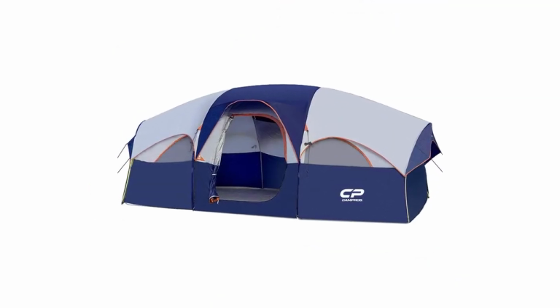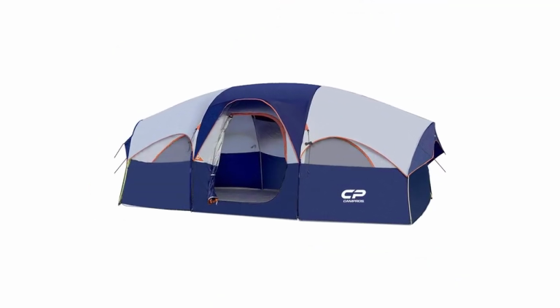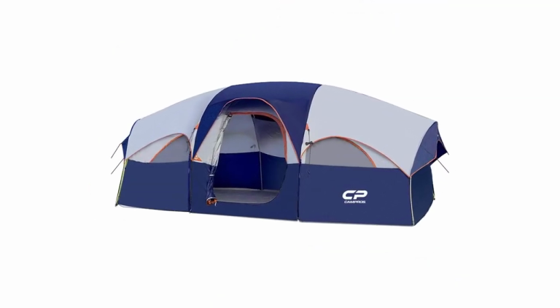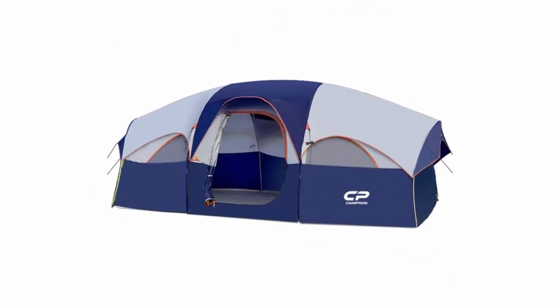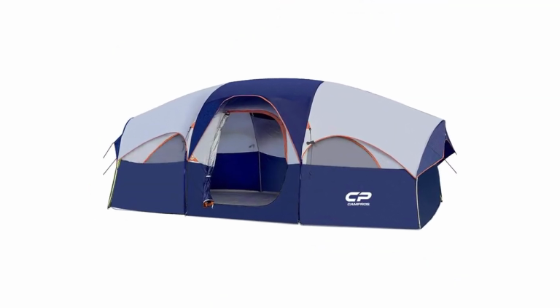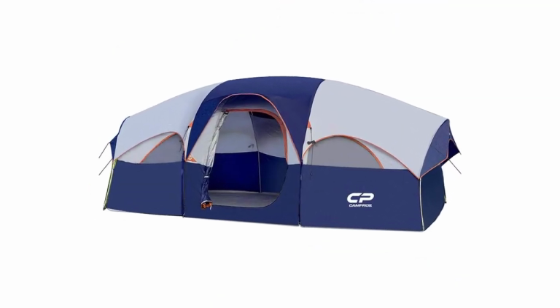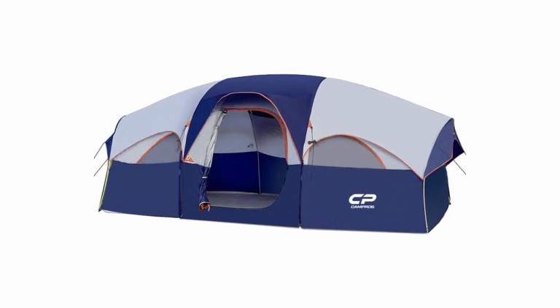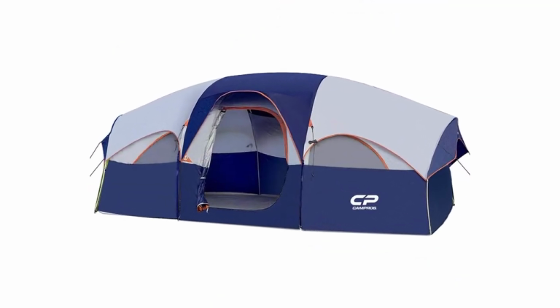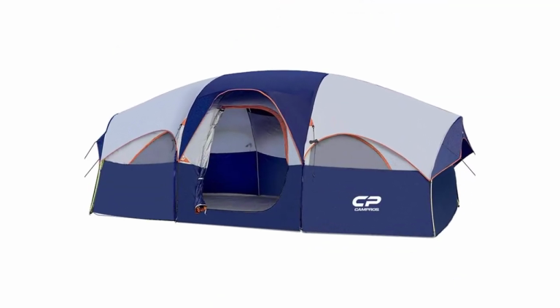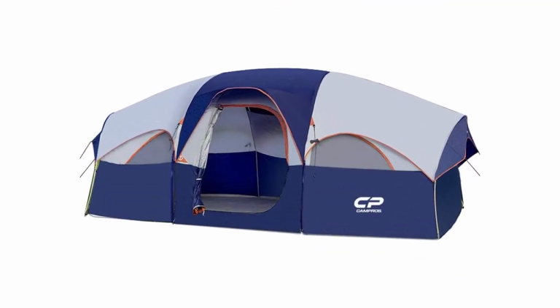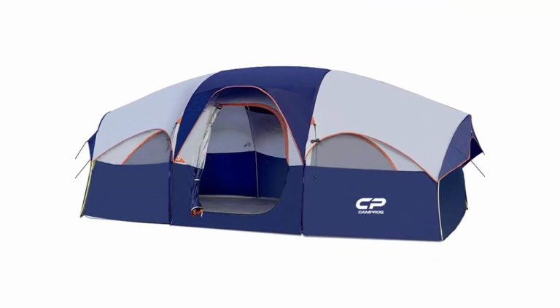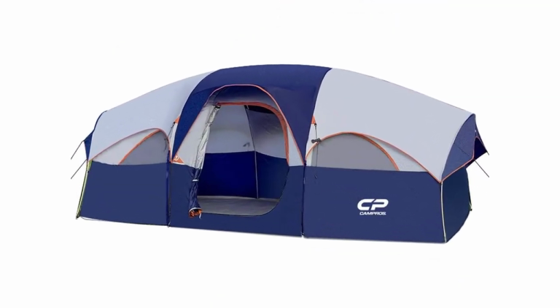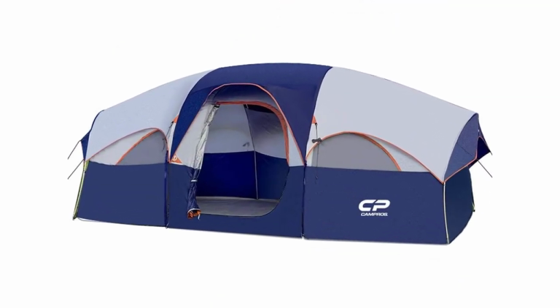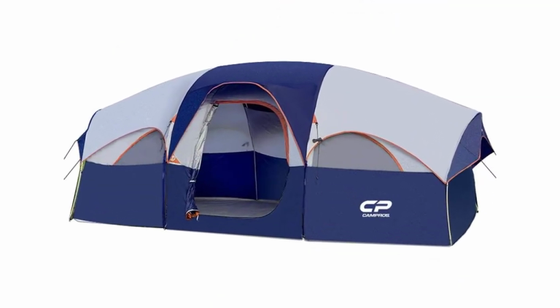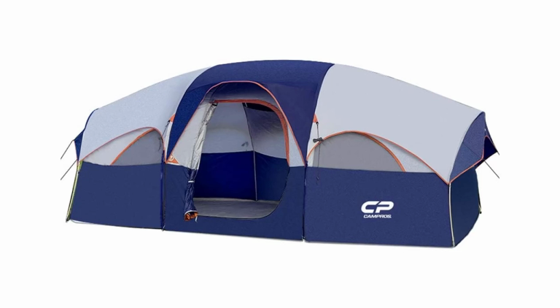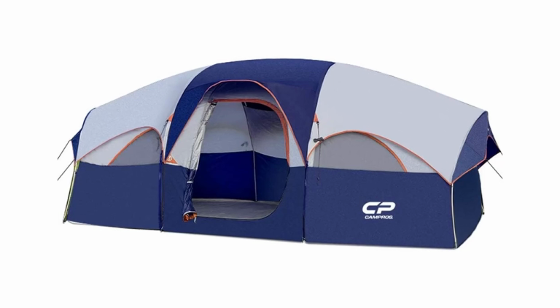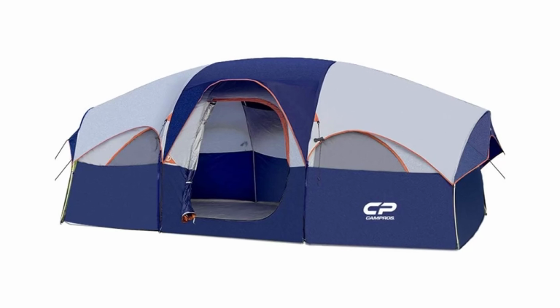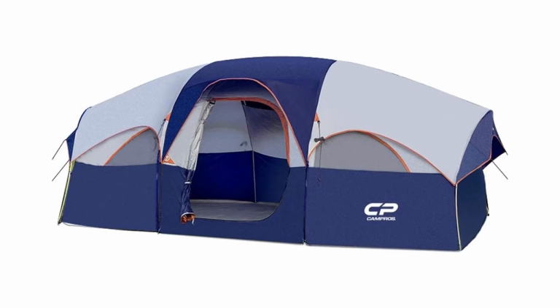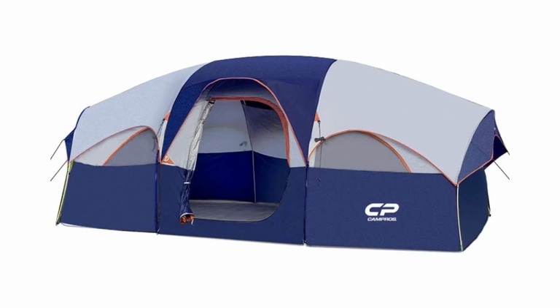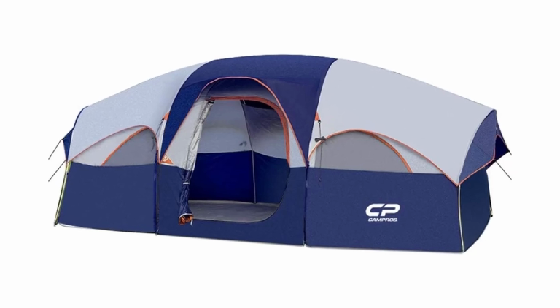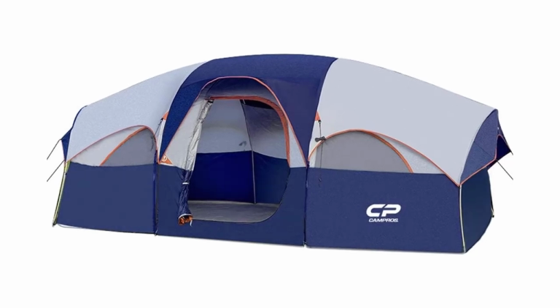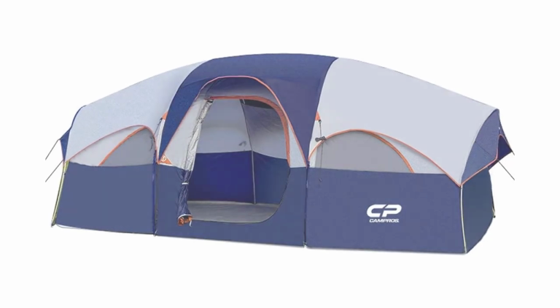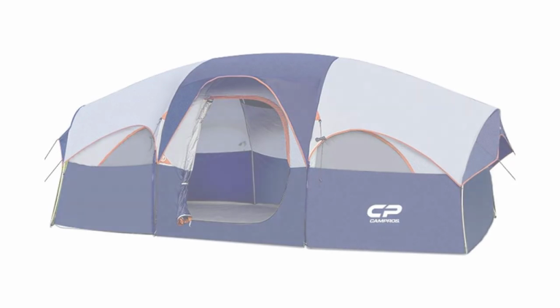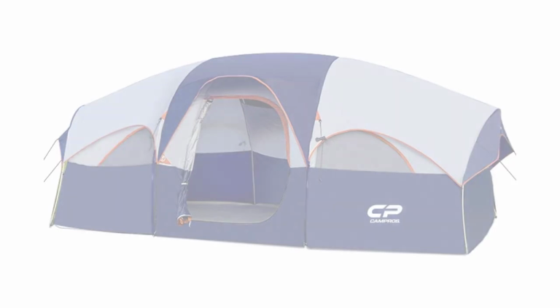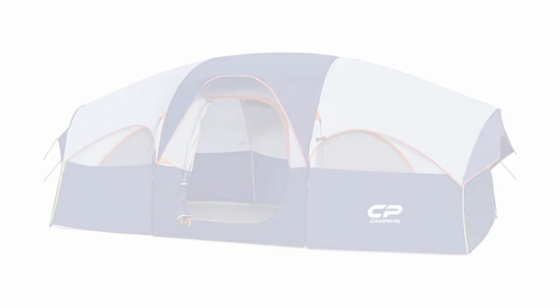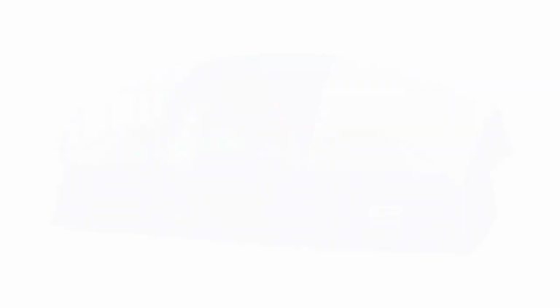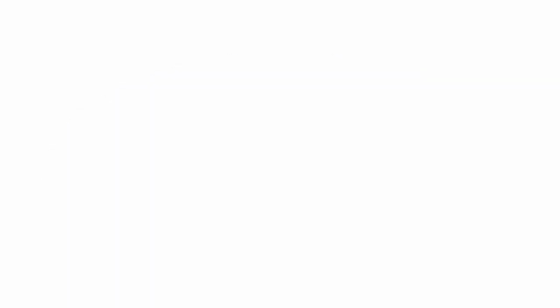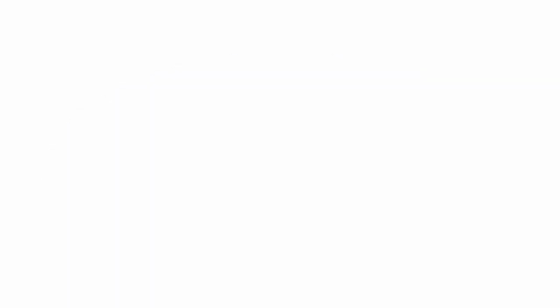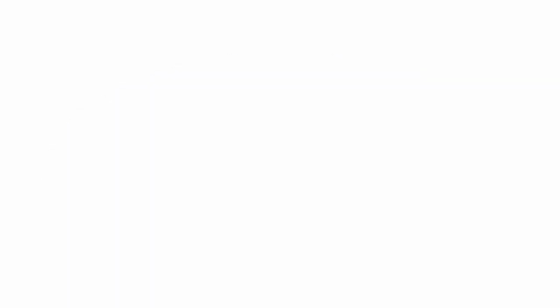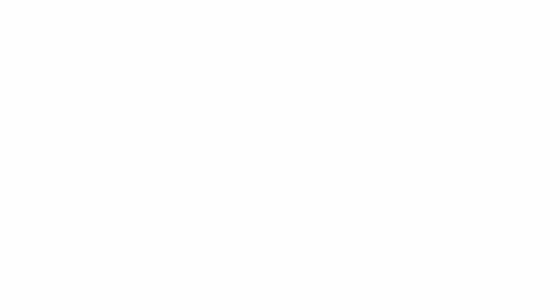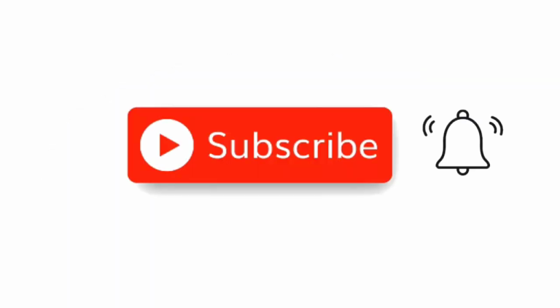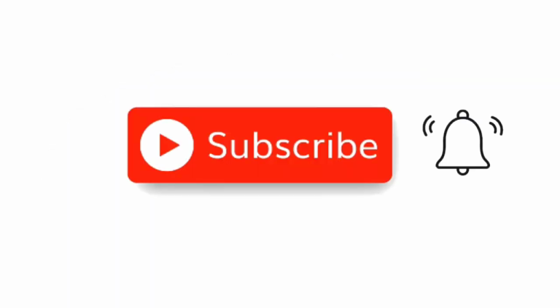Enjoy a hassle-free camping experience with the Campros CP Tent. That's all from my end.